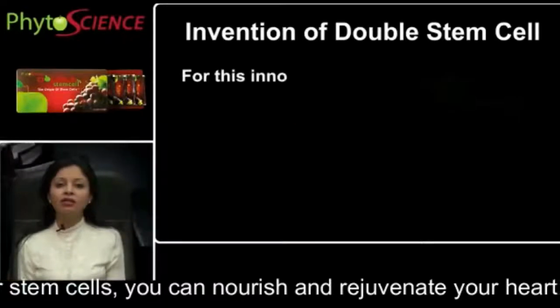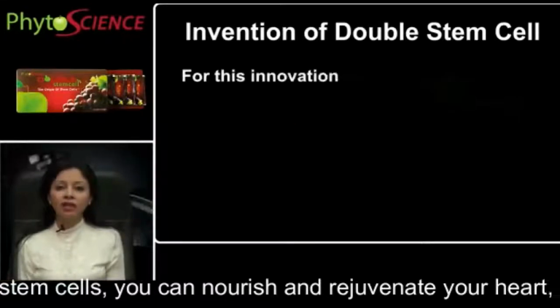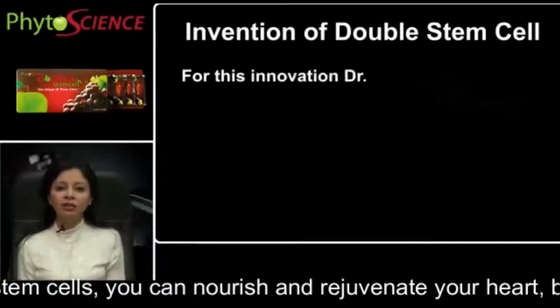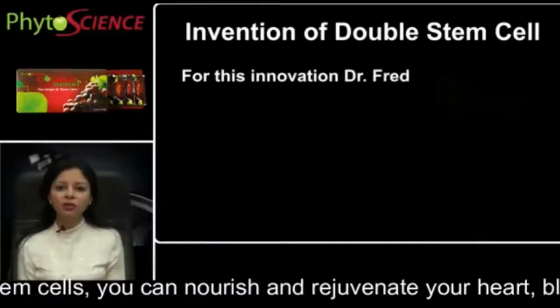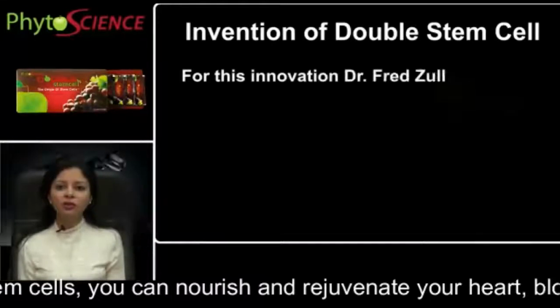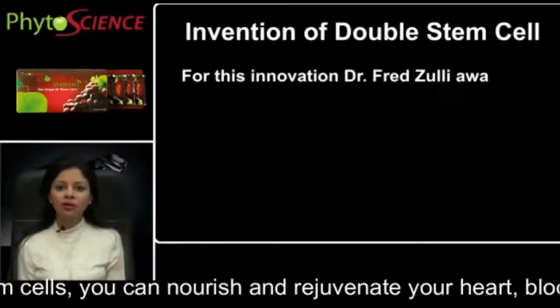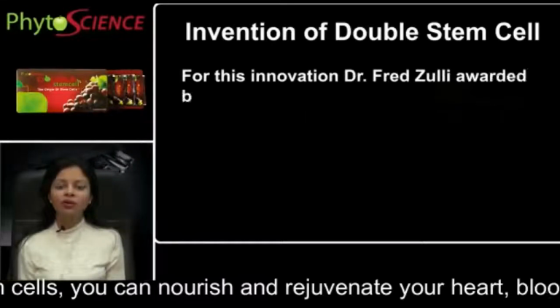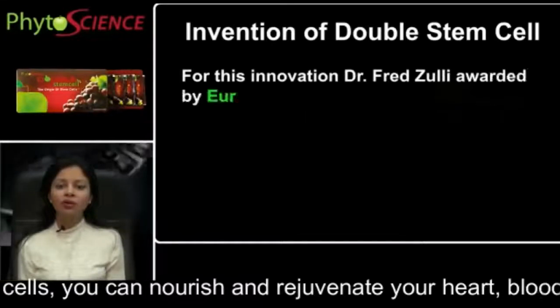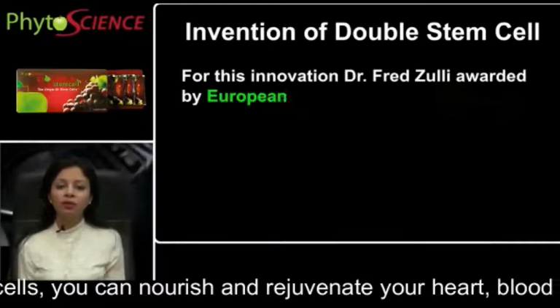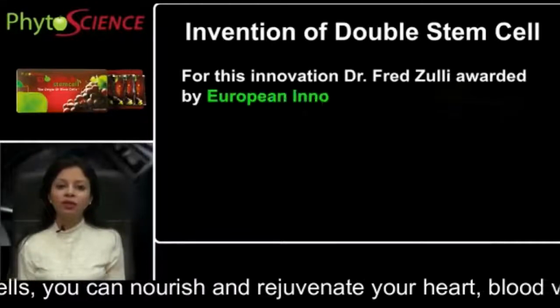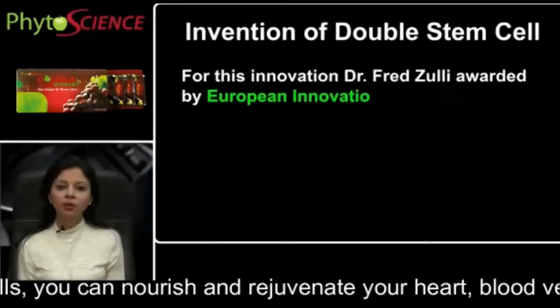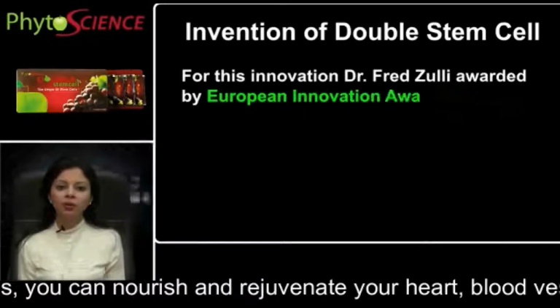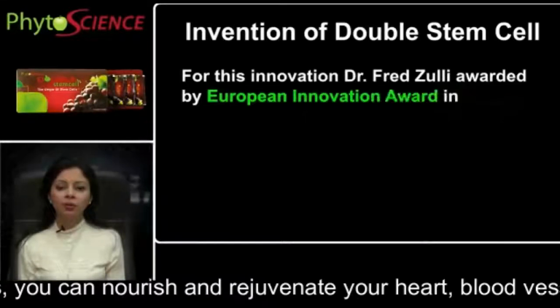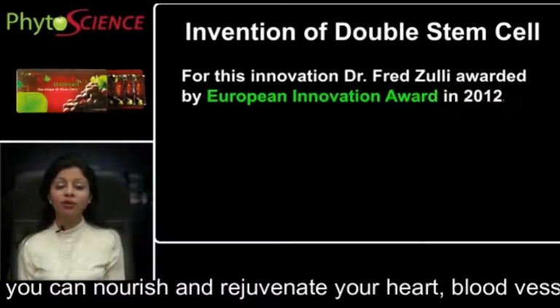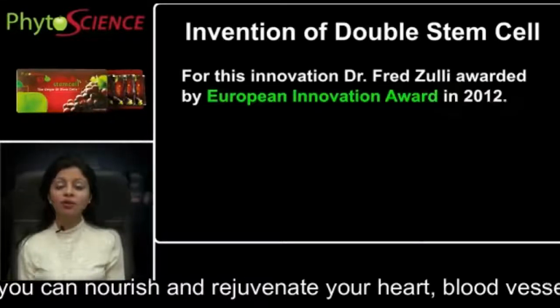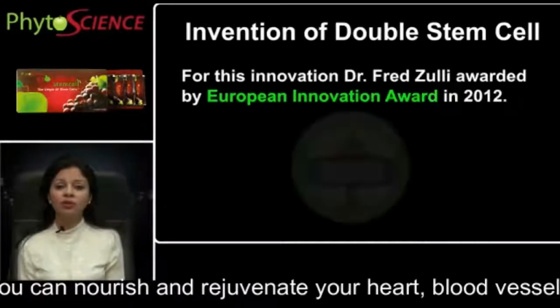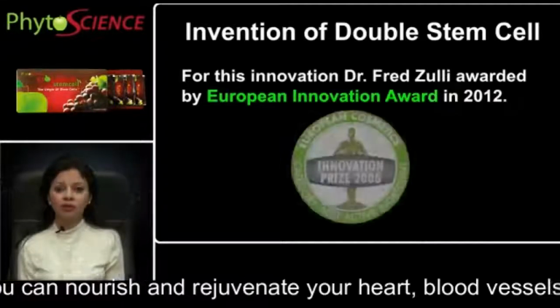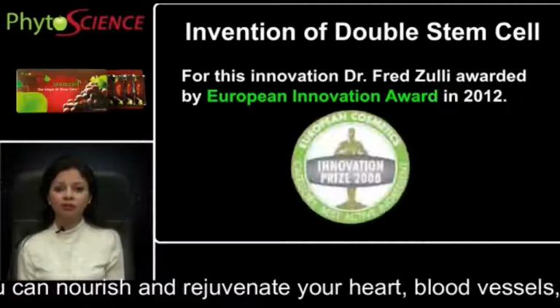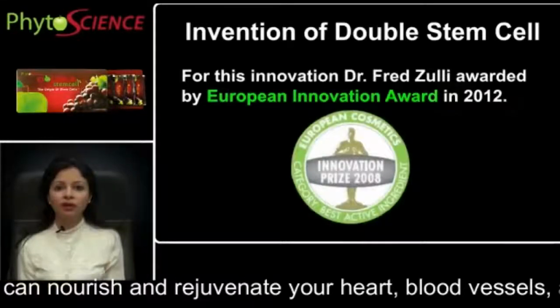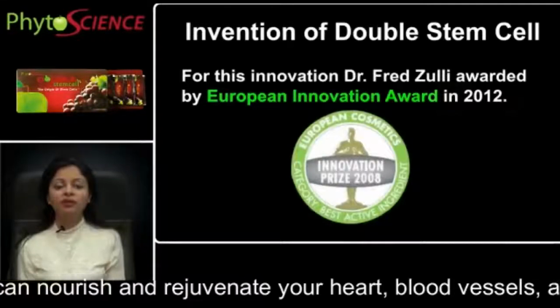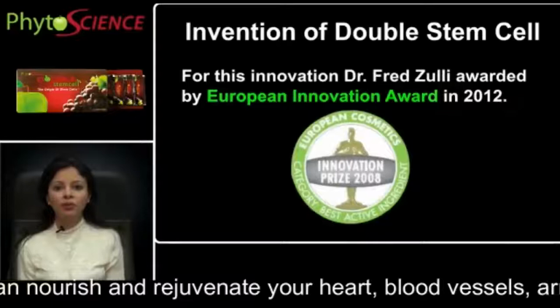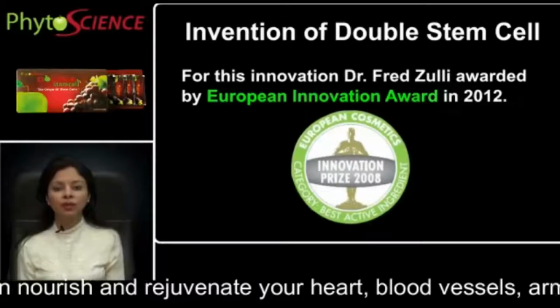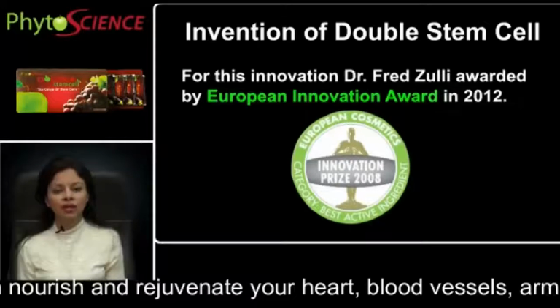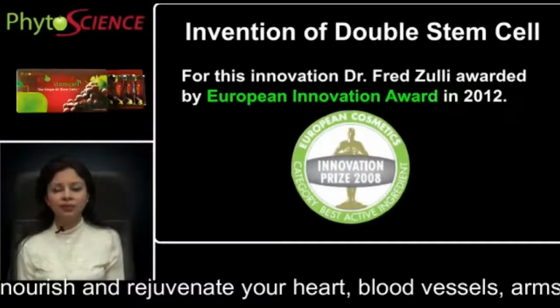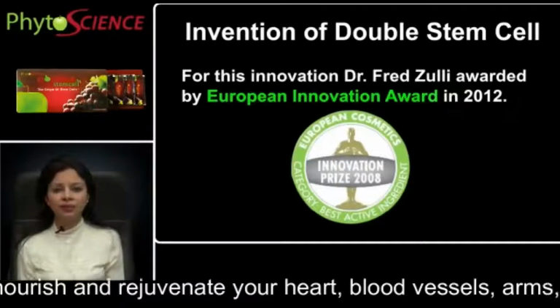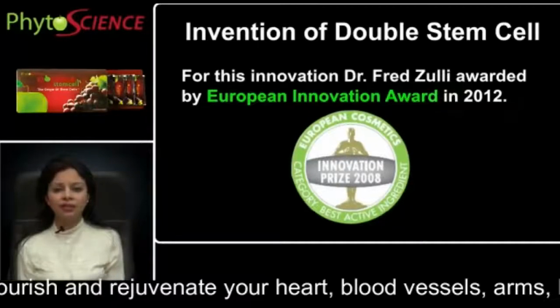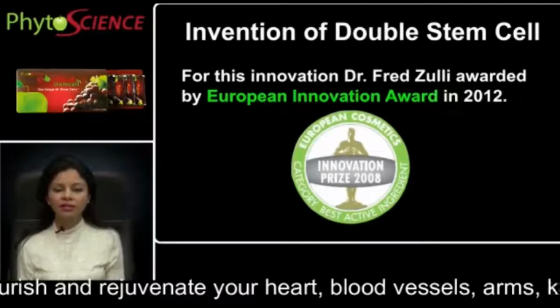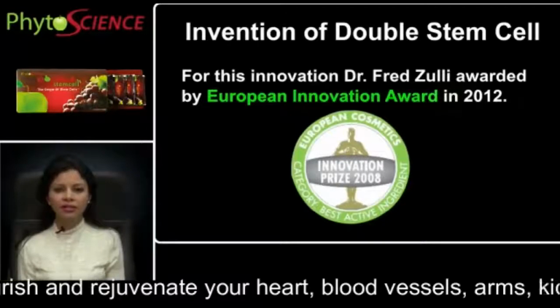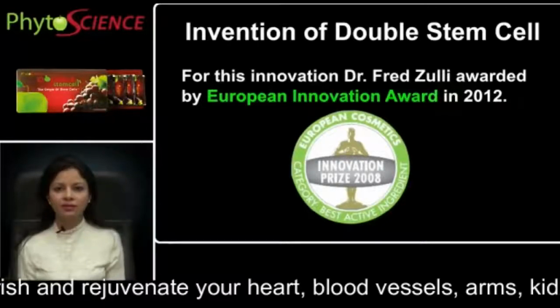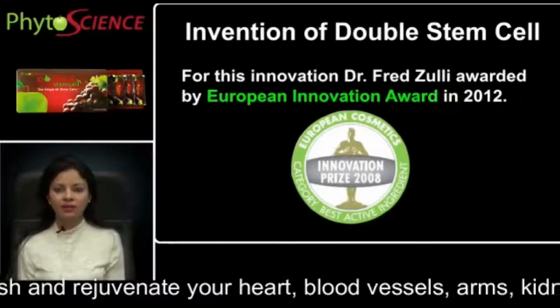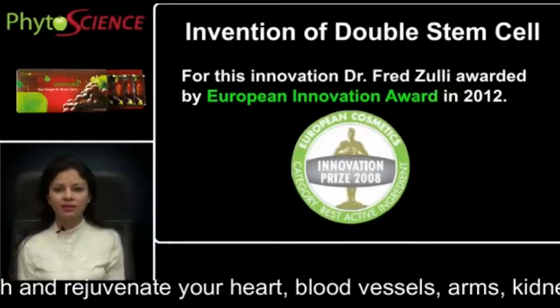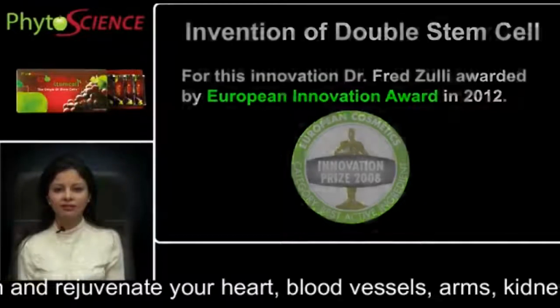Dr. Fred Zulli was awarded the European Innovation Award in 2012 for his work on double stem cells and triple stem cells.